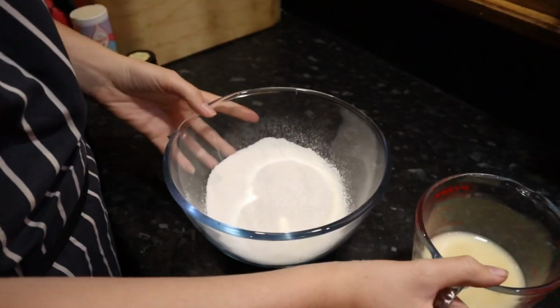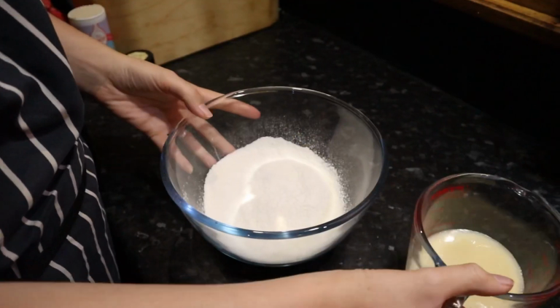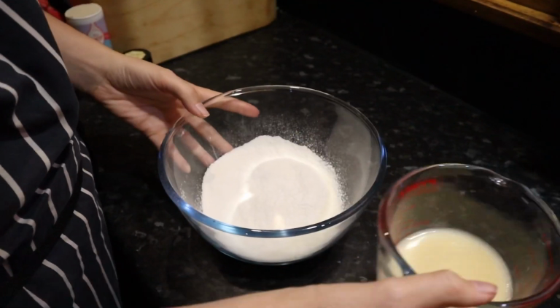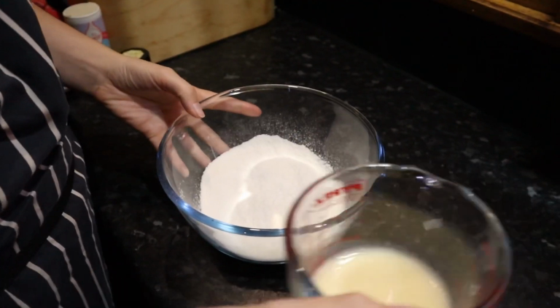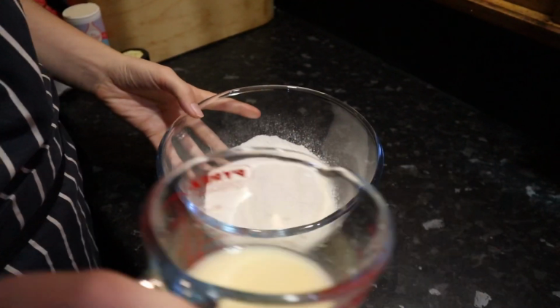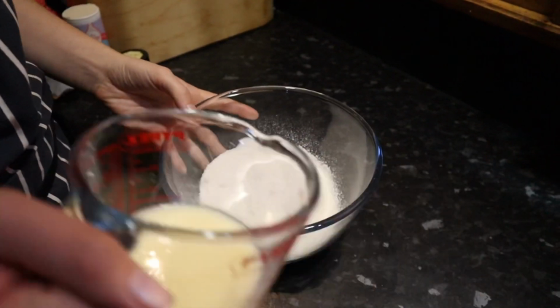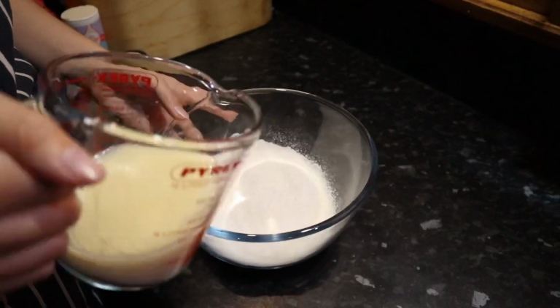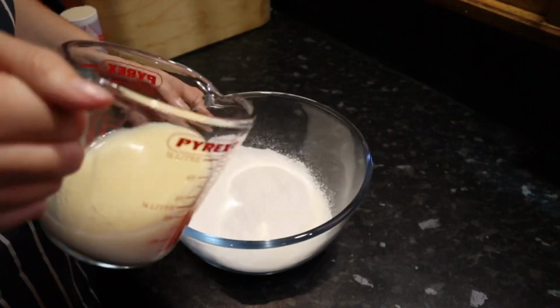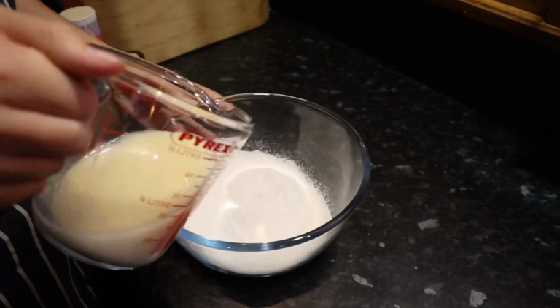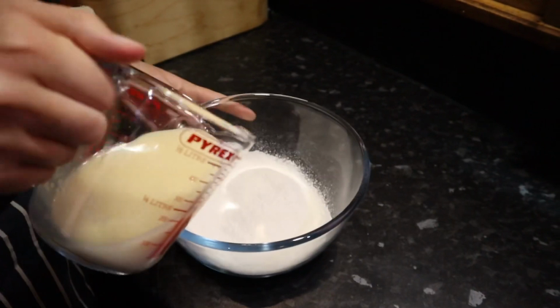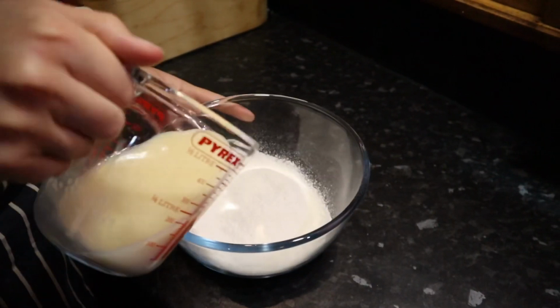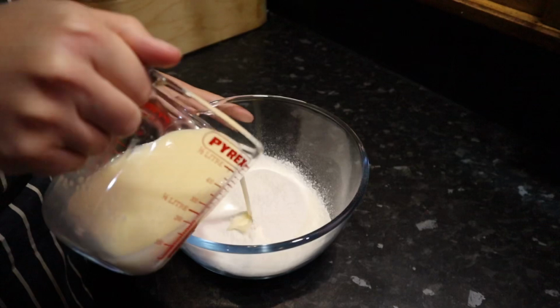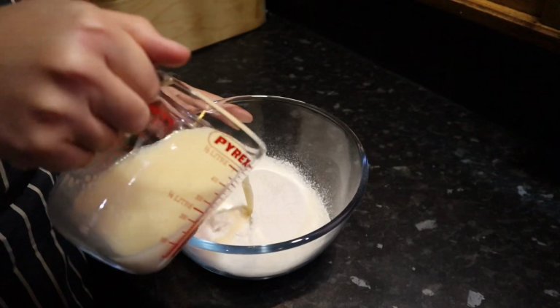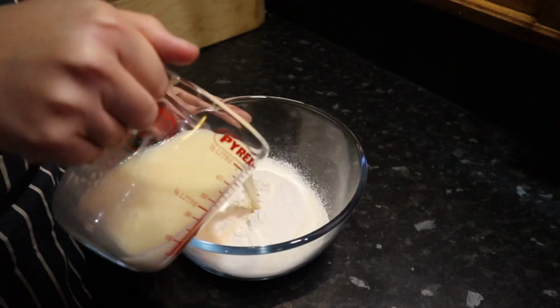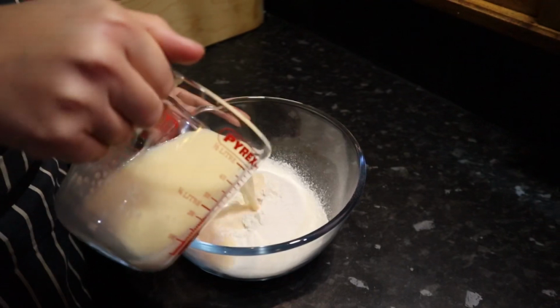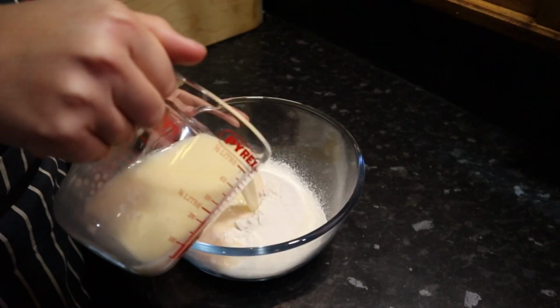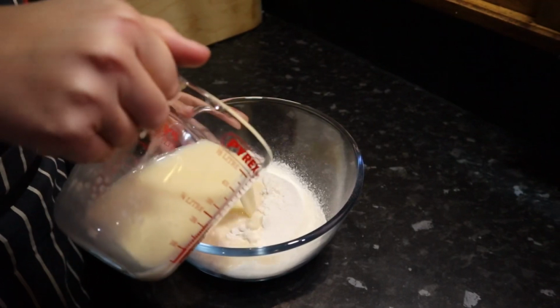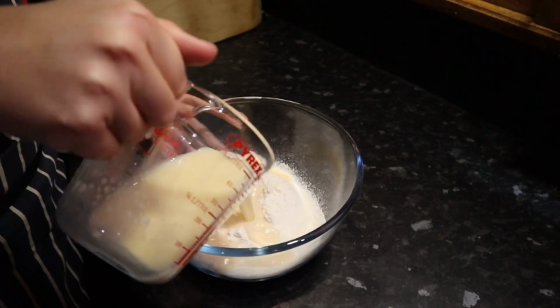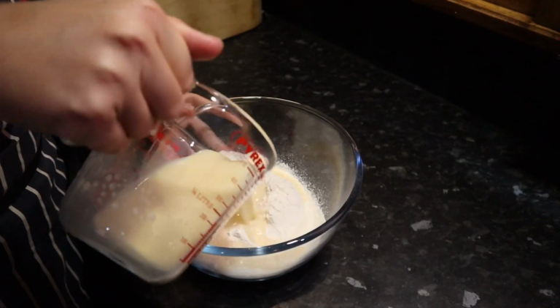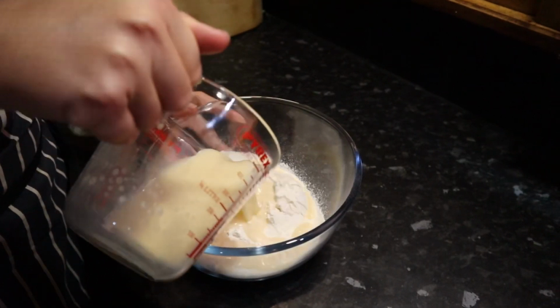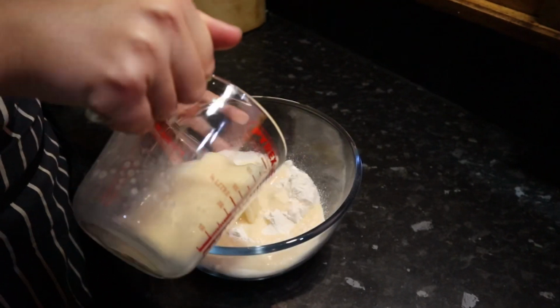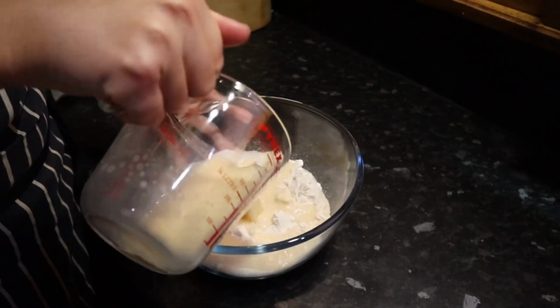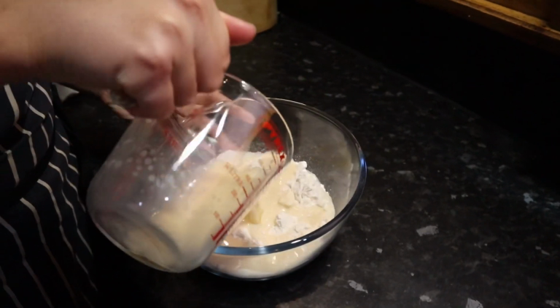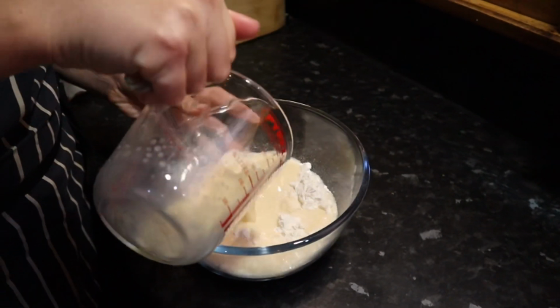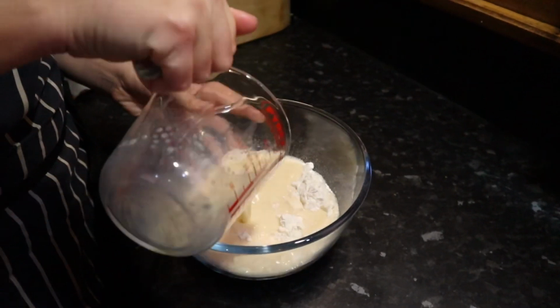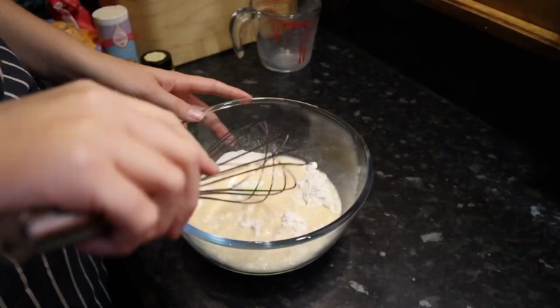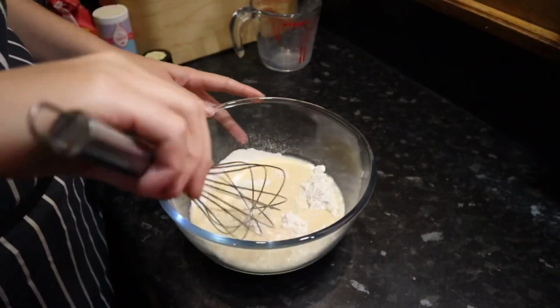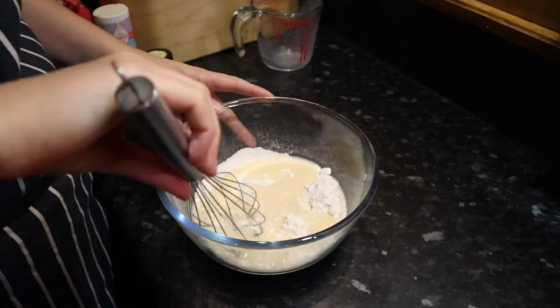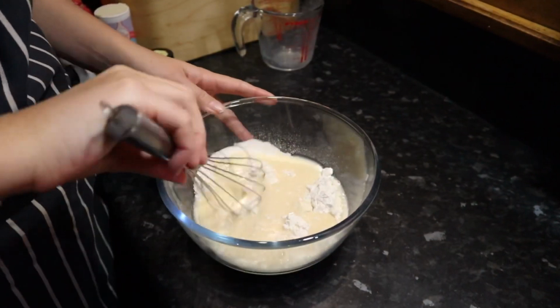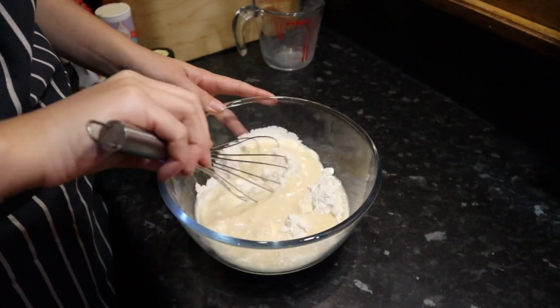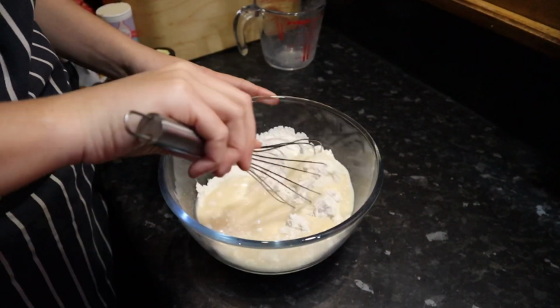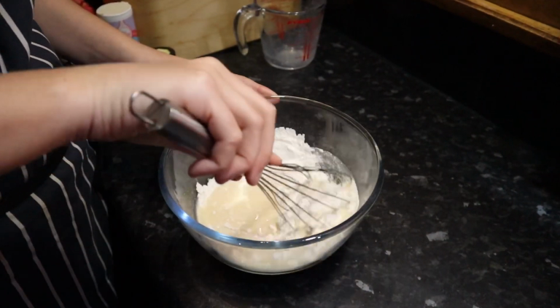Add the liquids into the dry ingredients and mix together with a whisk until the batter is smooth.